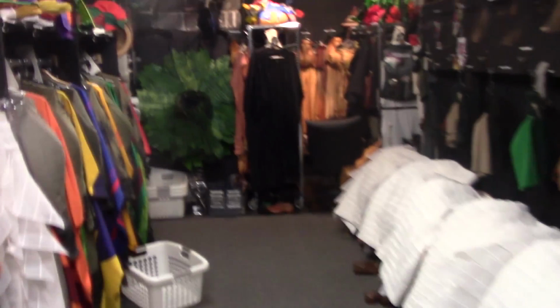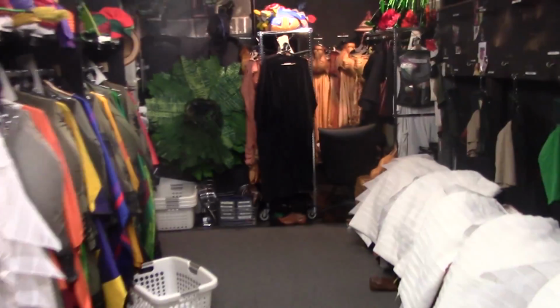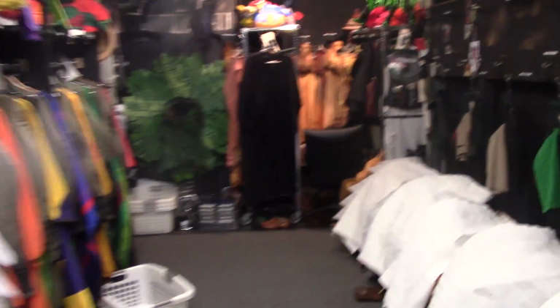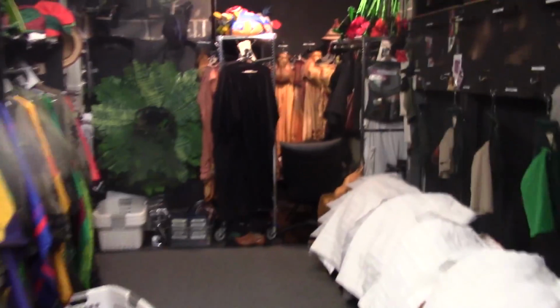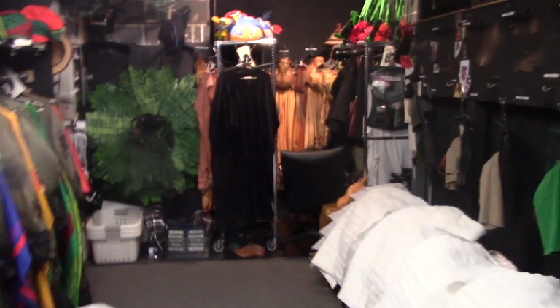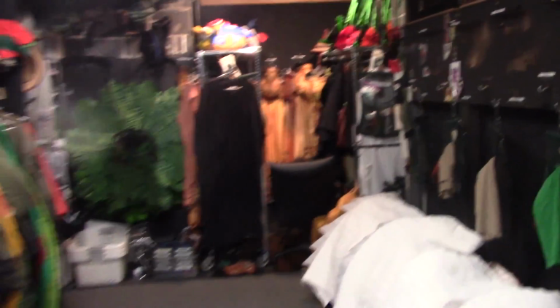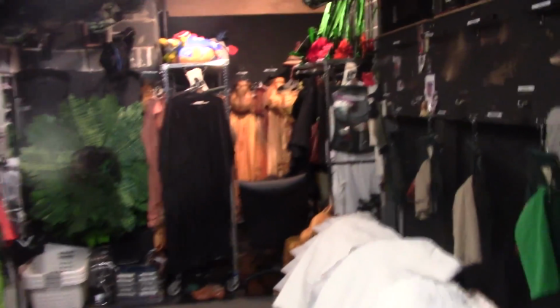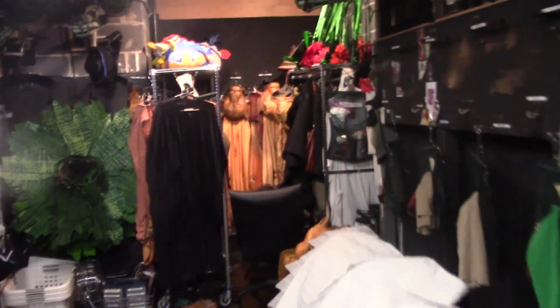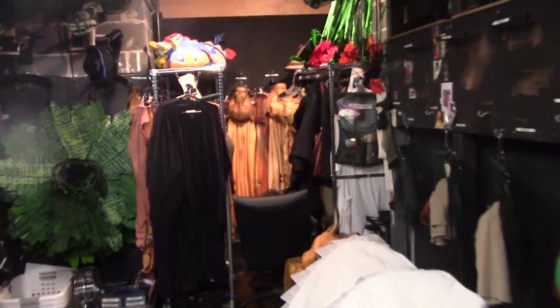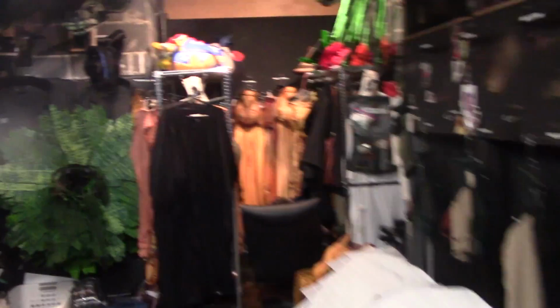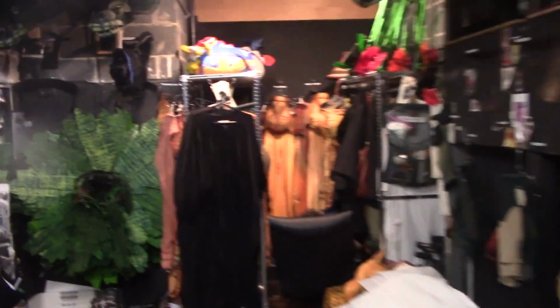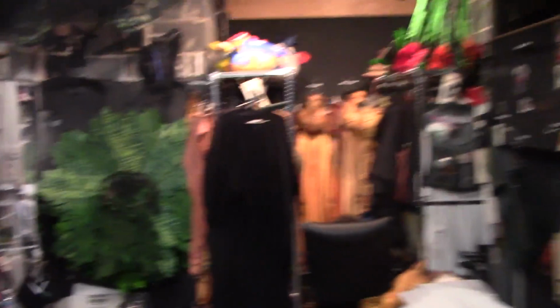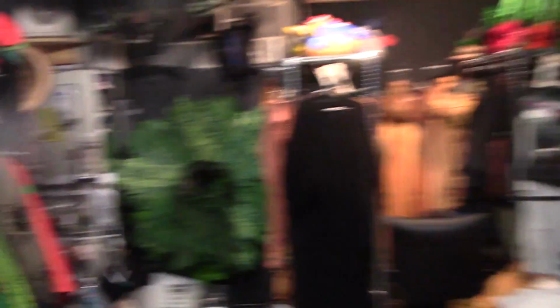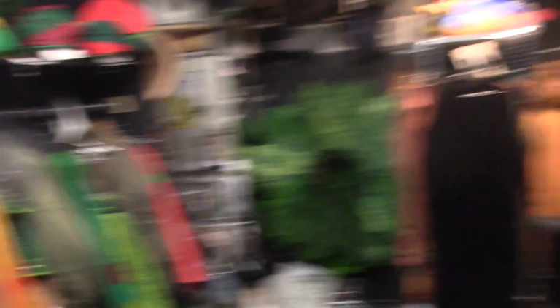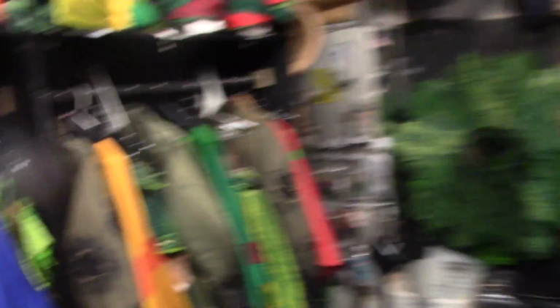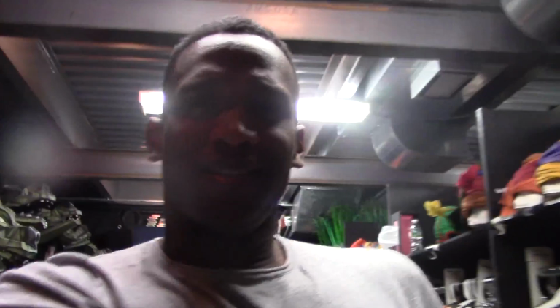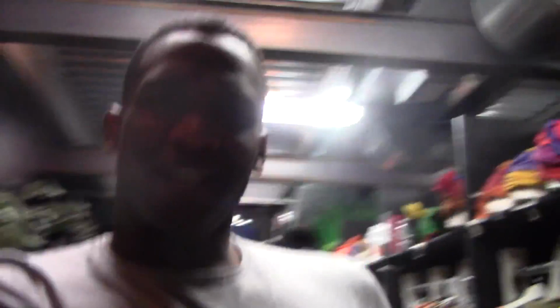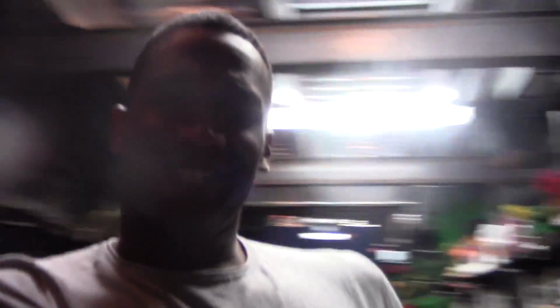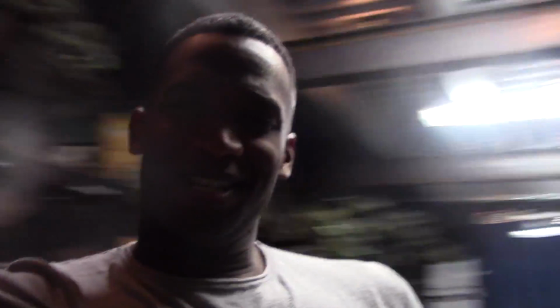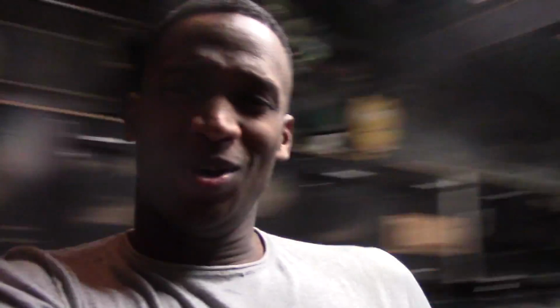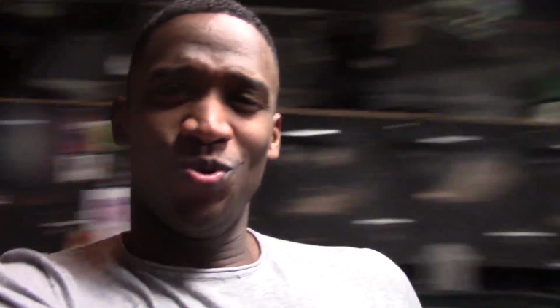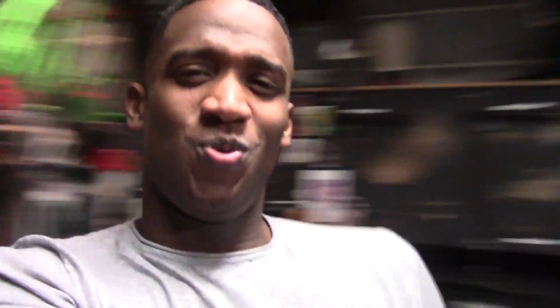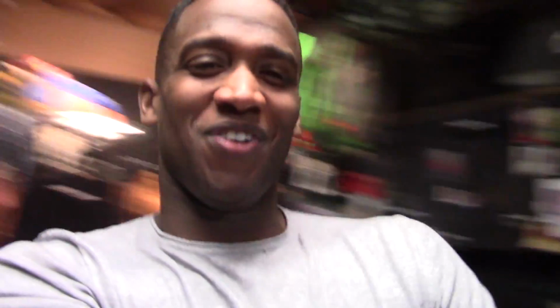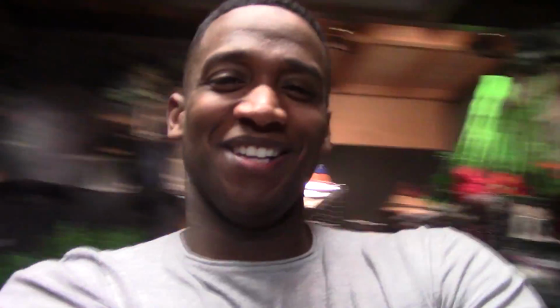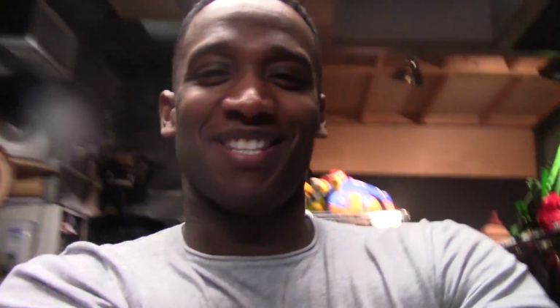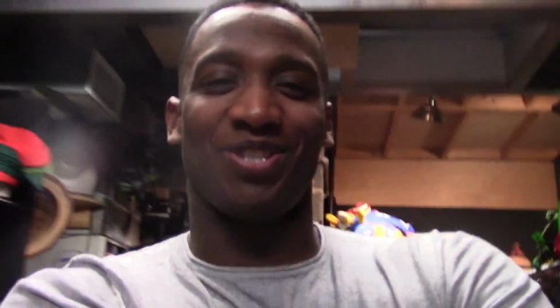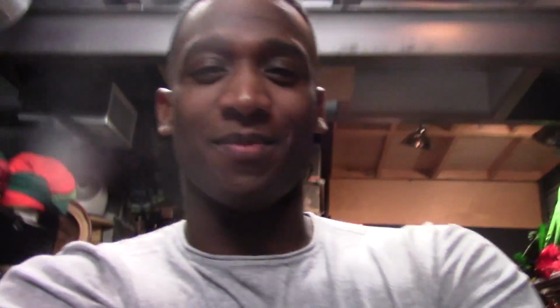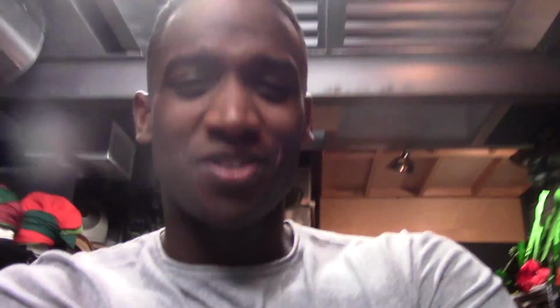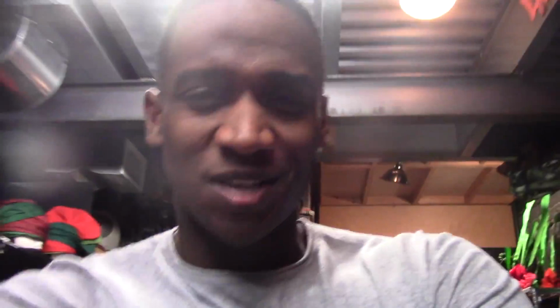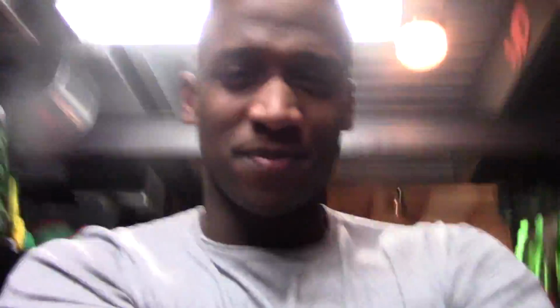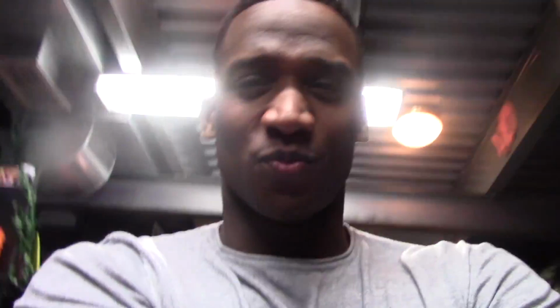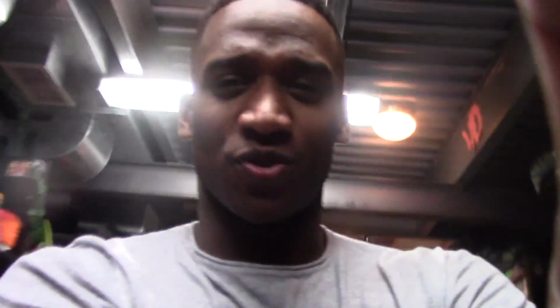Look at all the costumes! Let's see who runs this job. Let's talk to people in wardrobe.